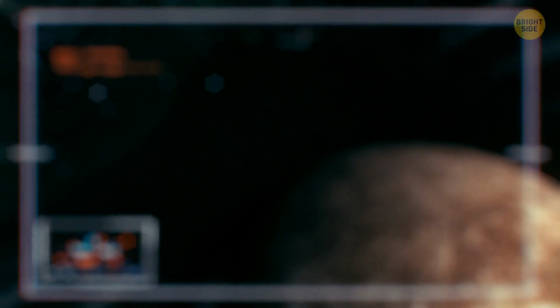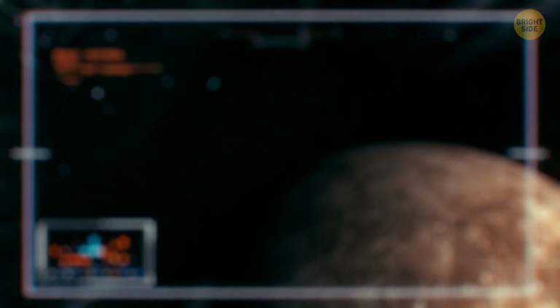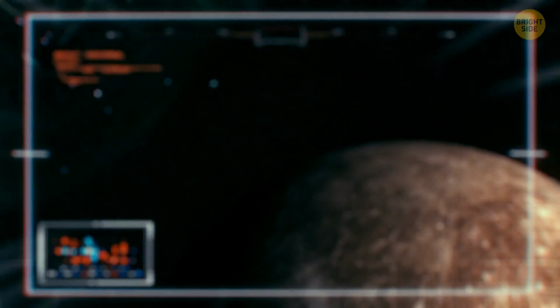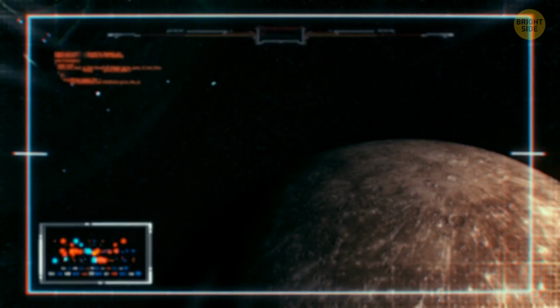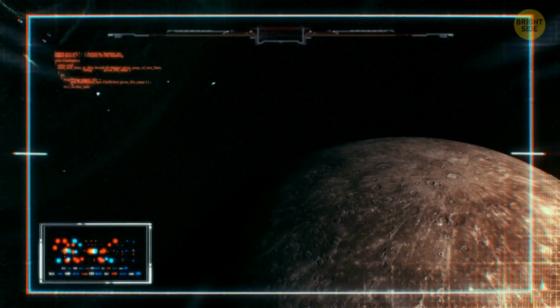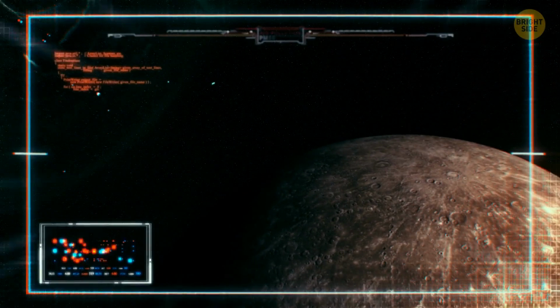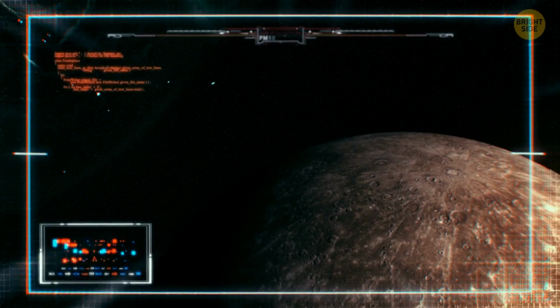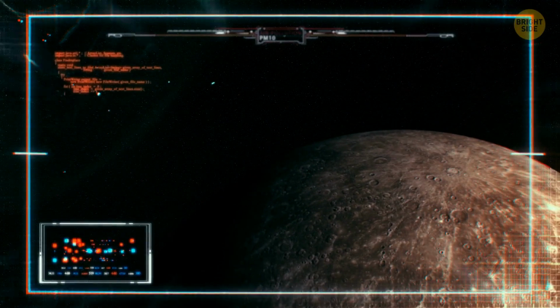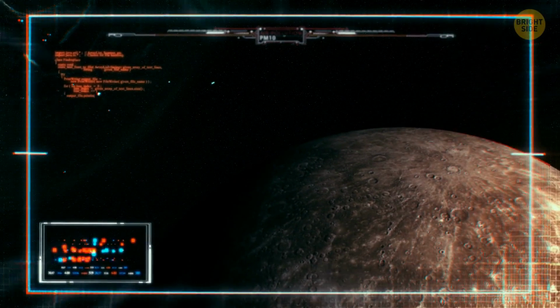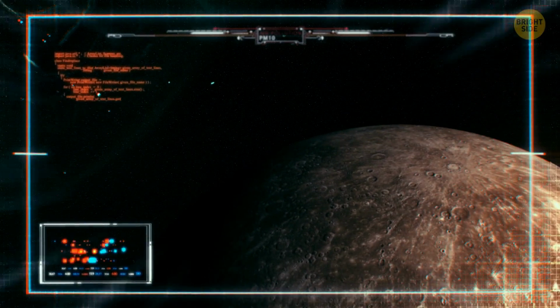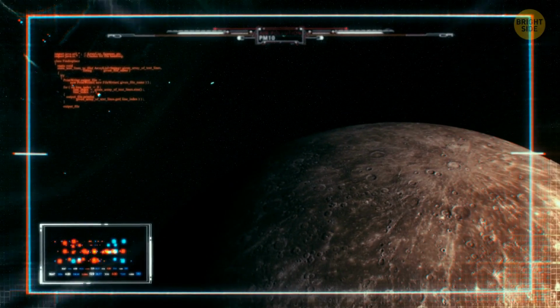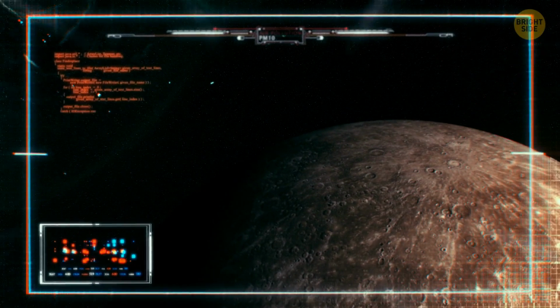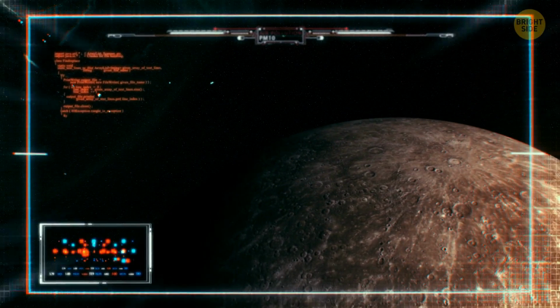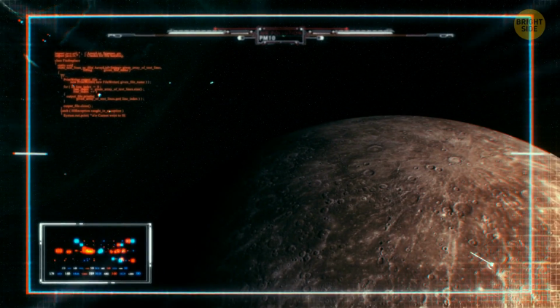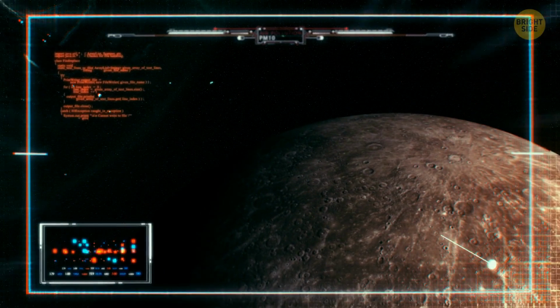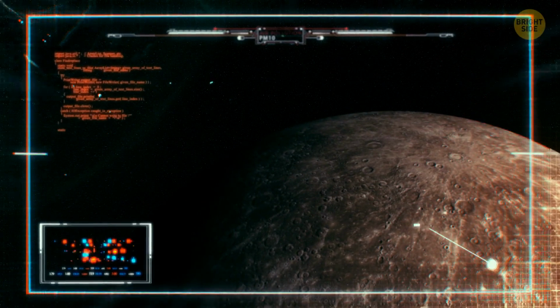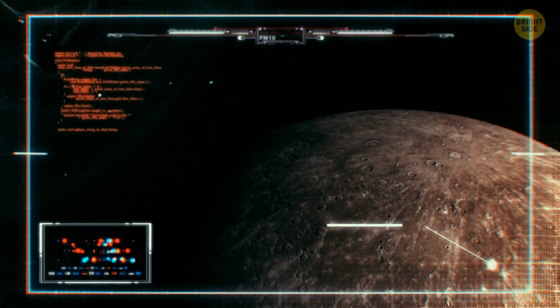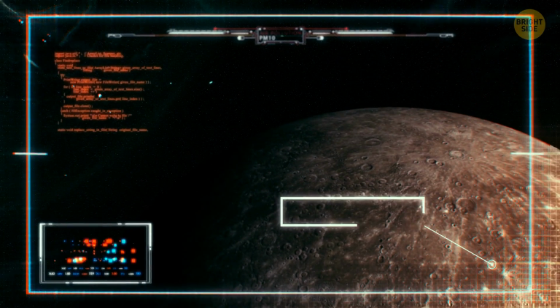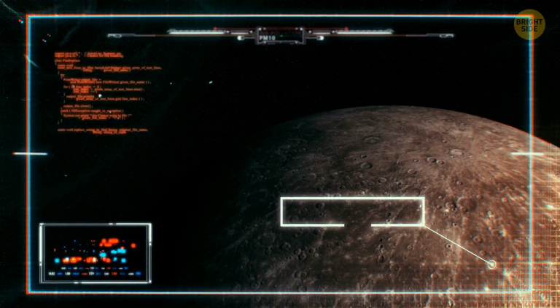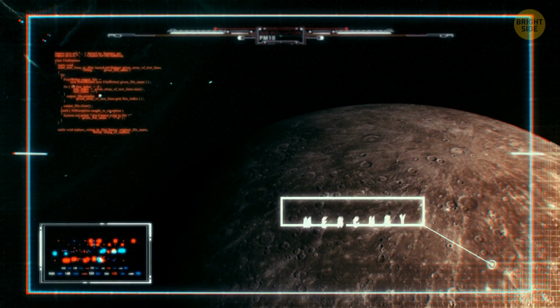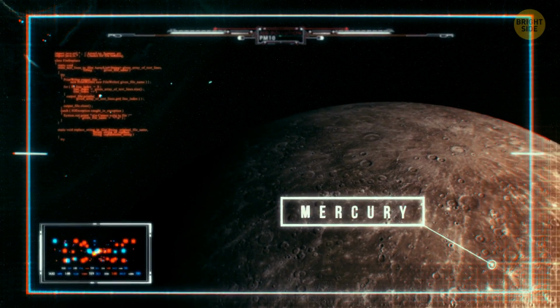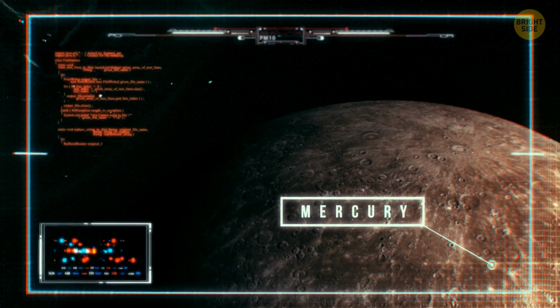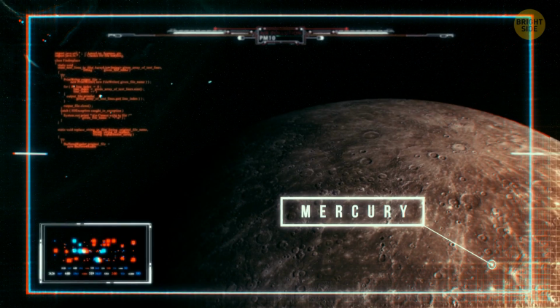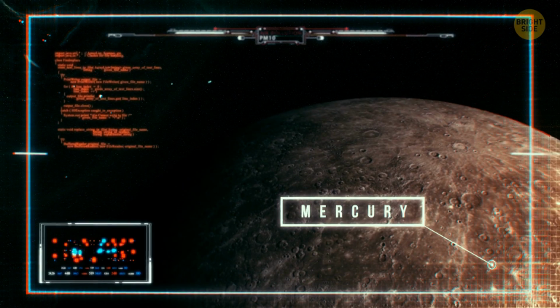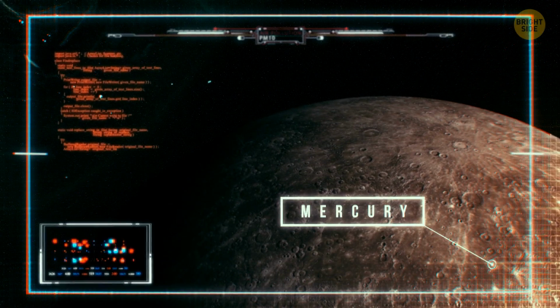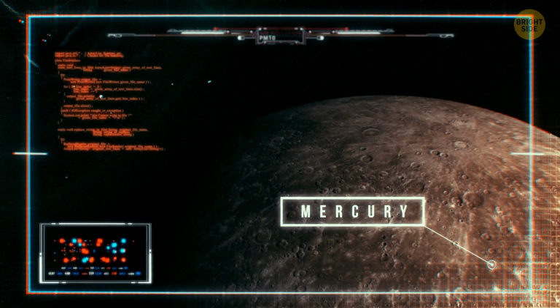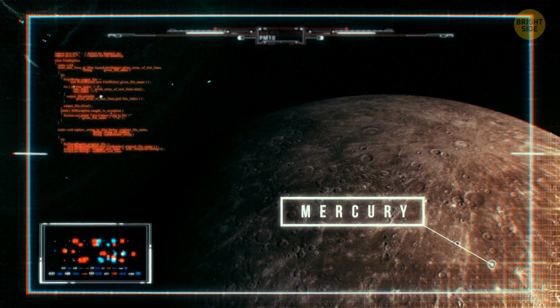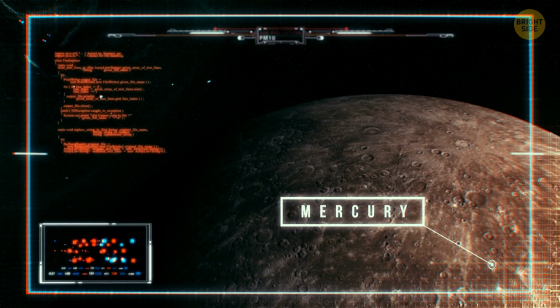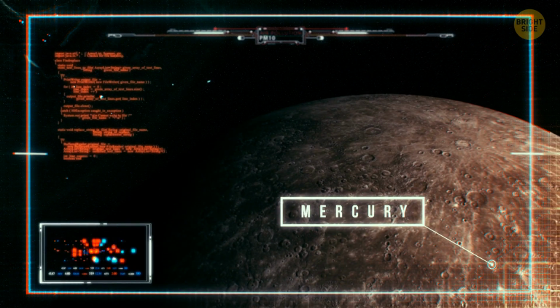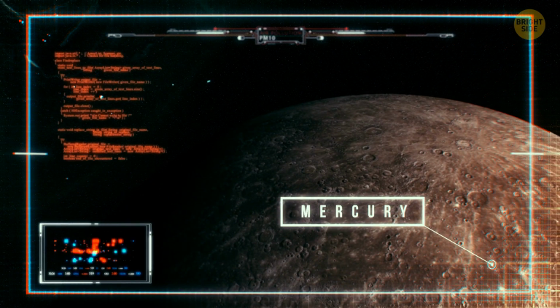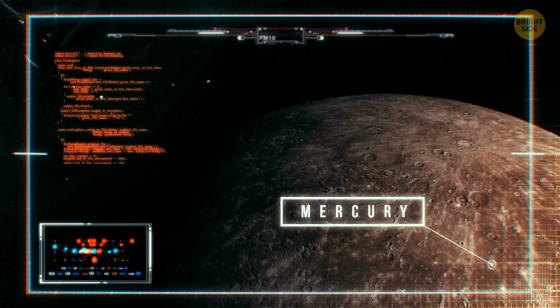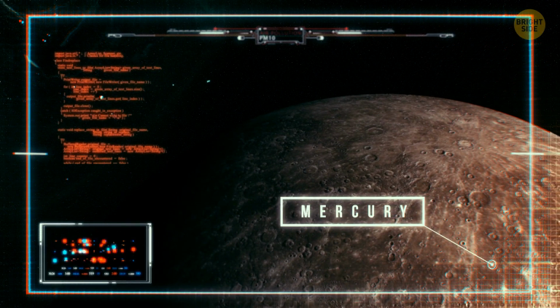Hop on! I've prepared a tour around Earth's fellow planets. Let's start with Mercury, the smallest planet in the solar system.